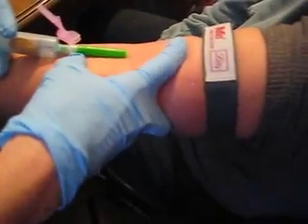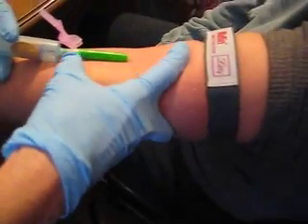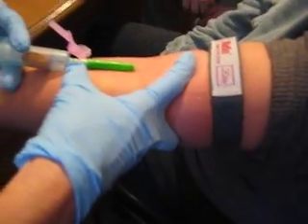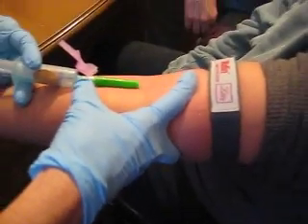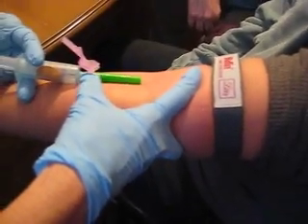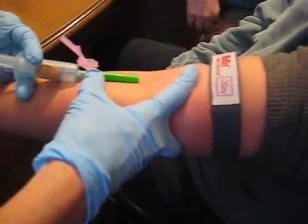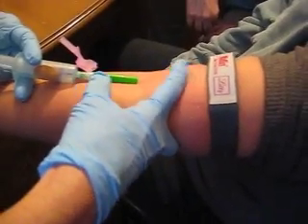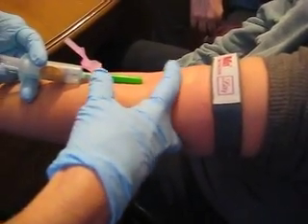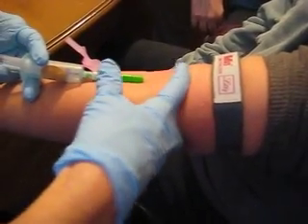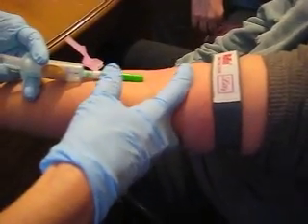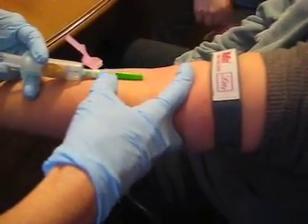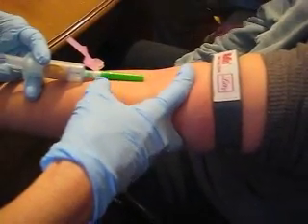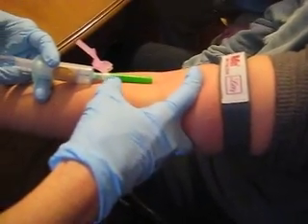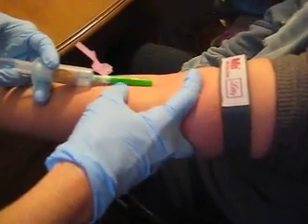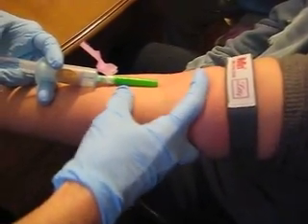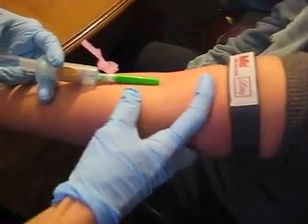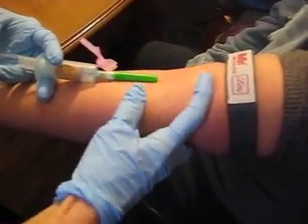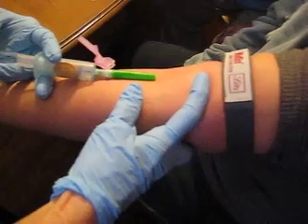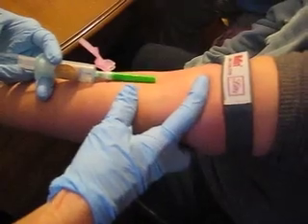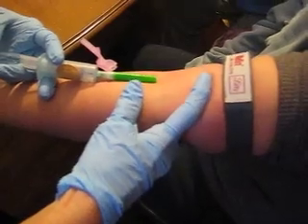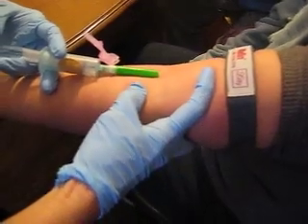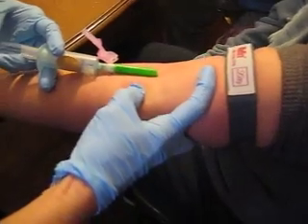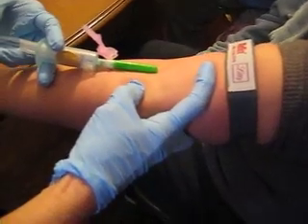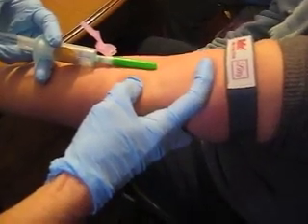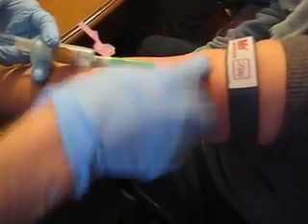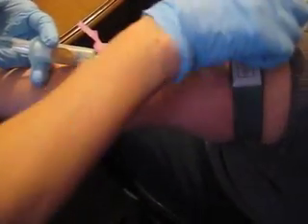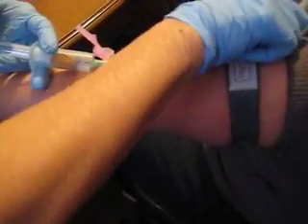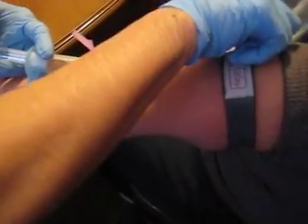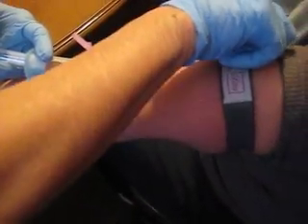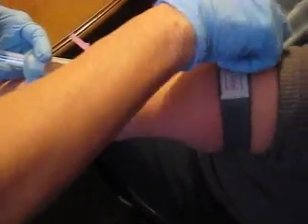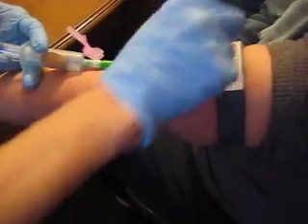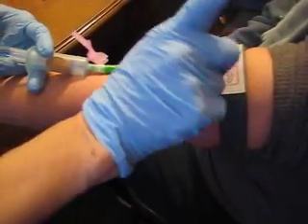If you put it on the vein, you're going to pre-compress it — occlude the flow — and you don't want that. So I'm going to let you take over here real quickly.